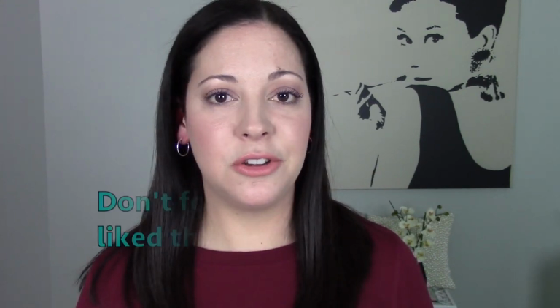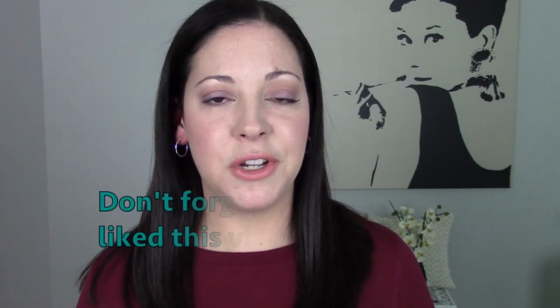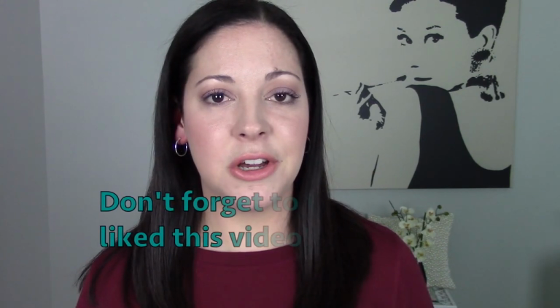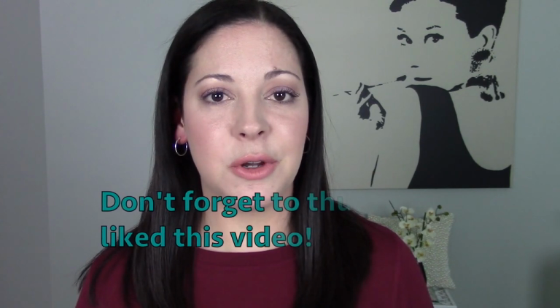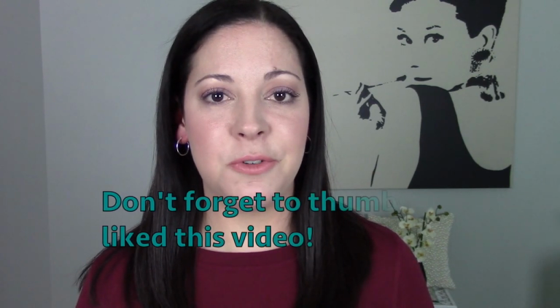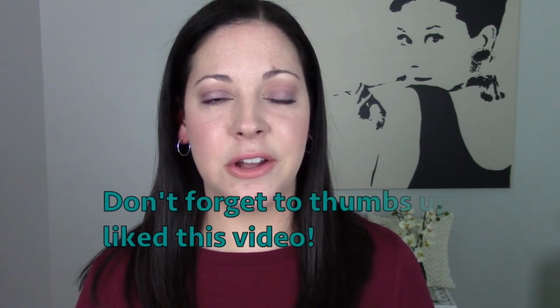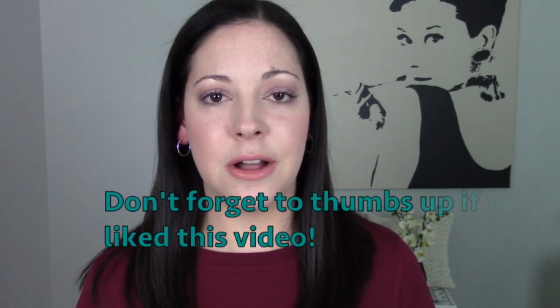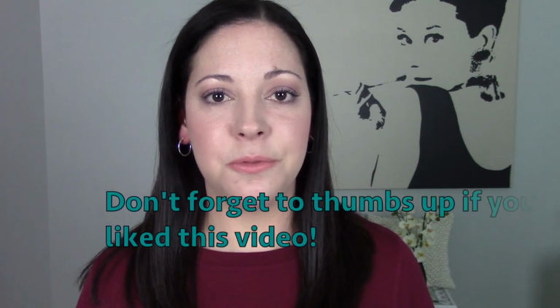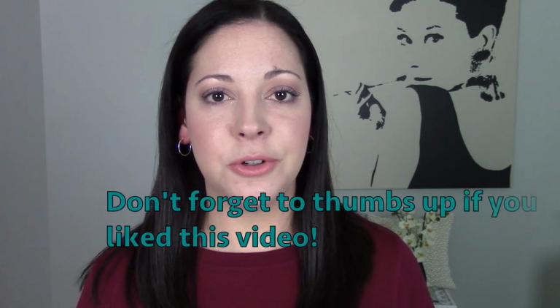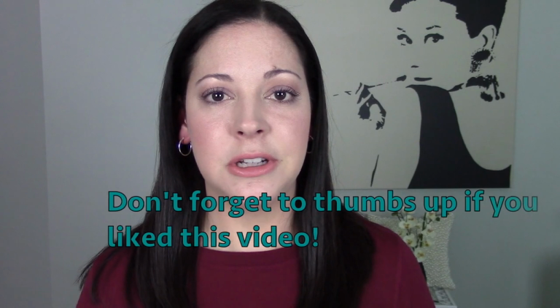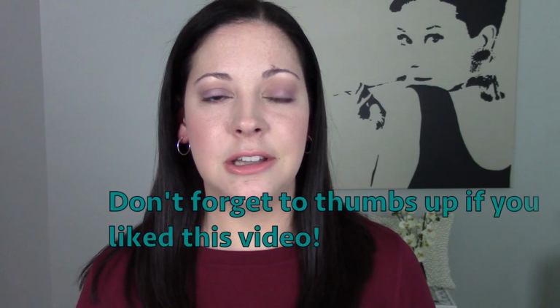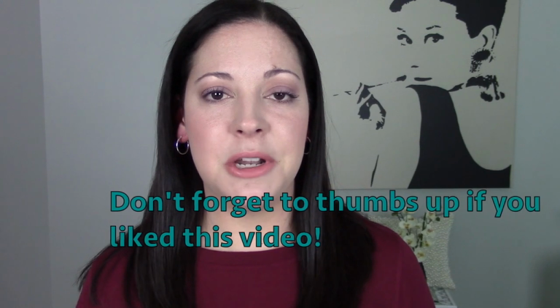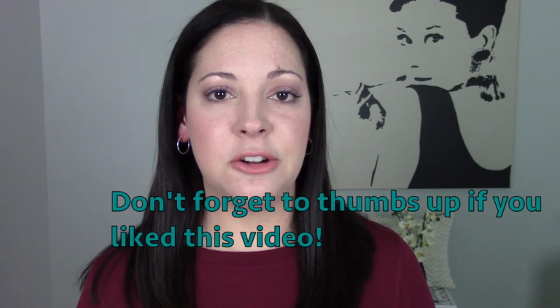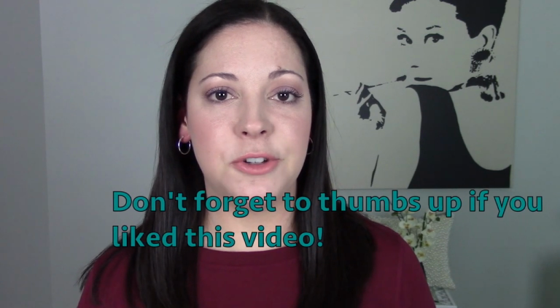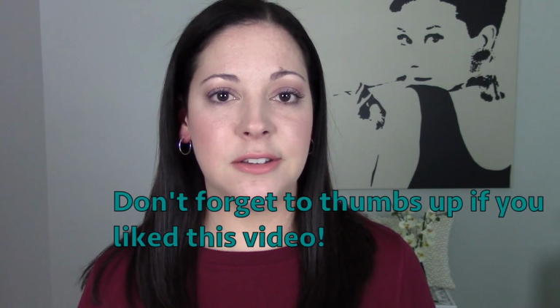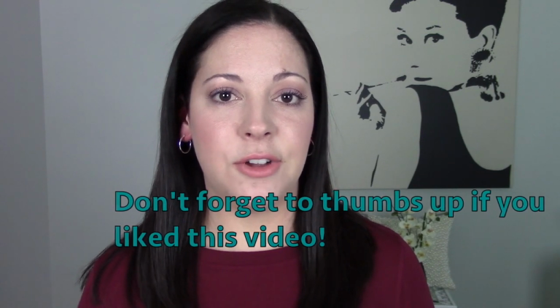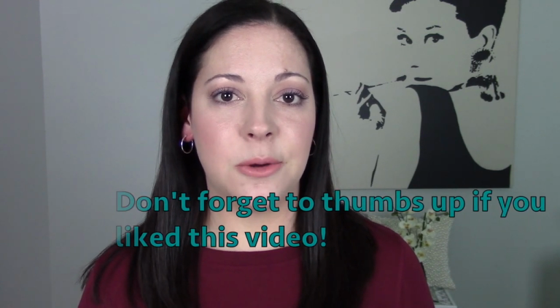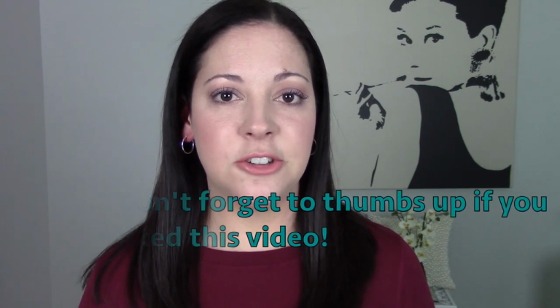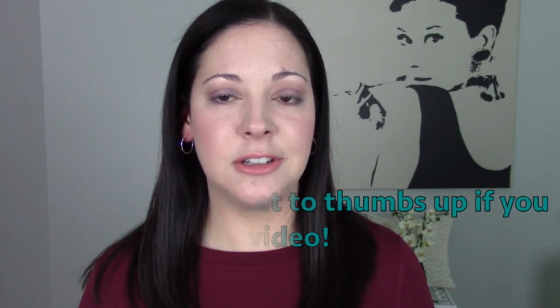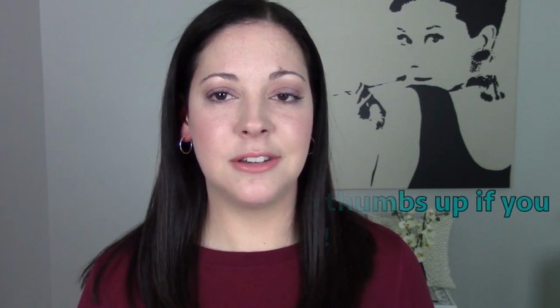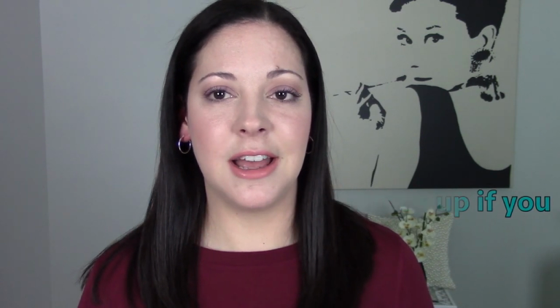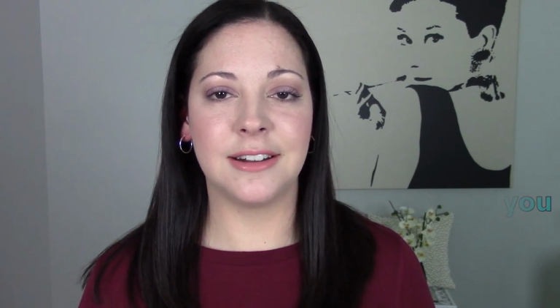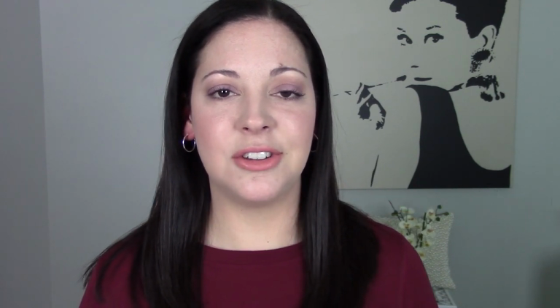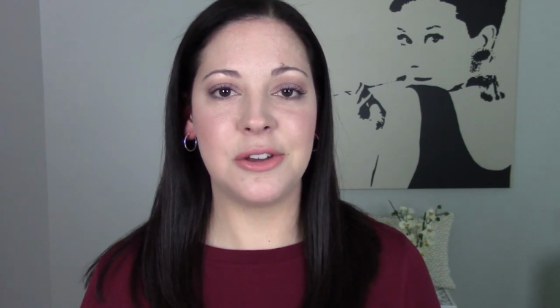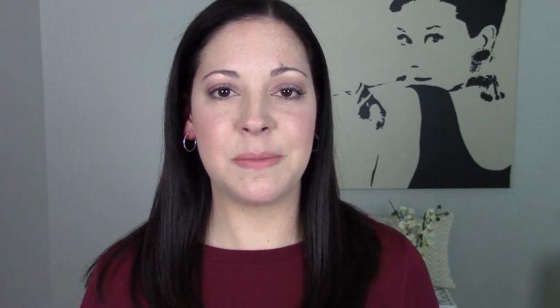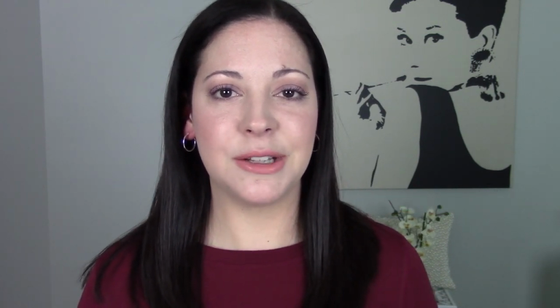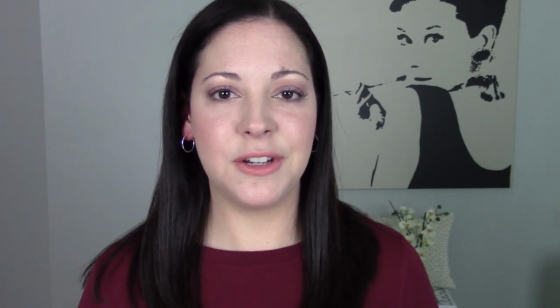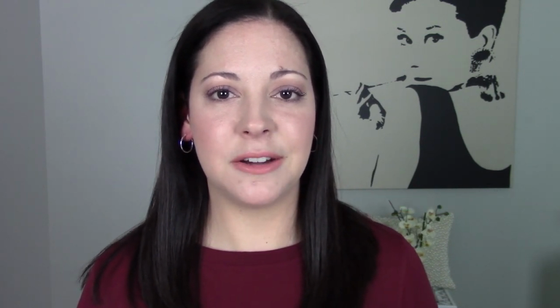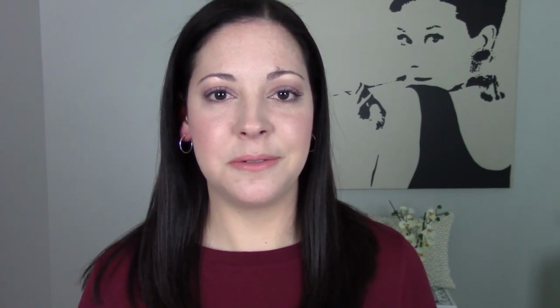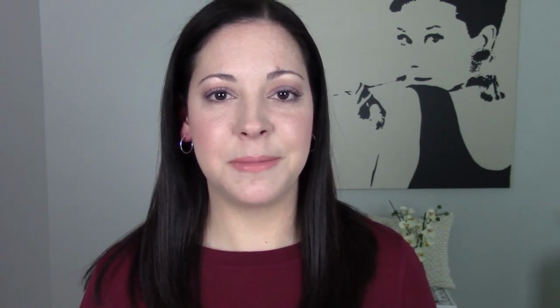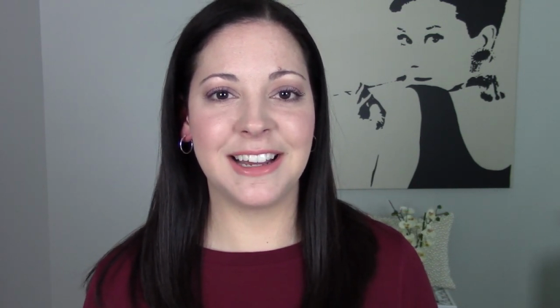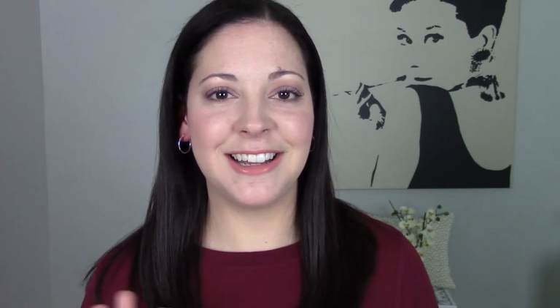Let me know if you guys have any questions and I'll see you in my next video. Bye guys!